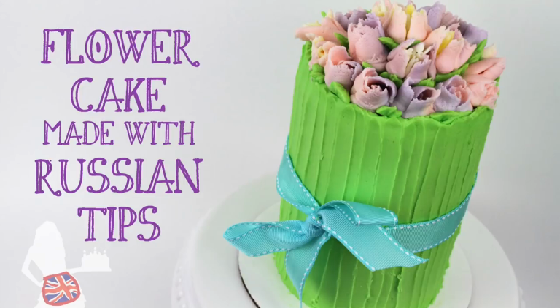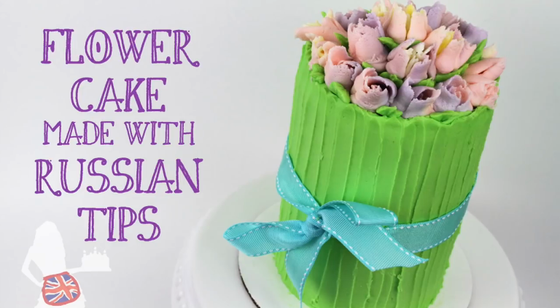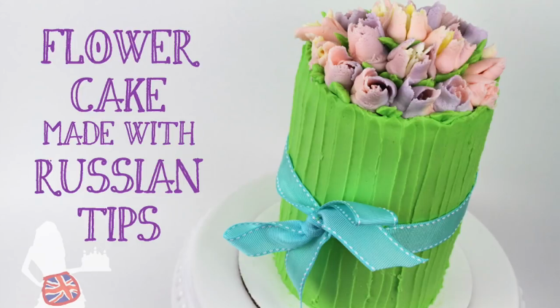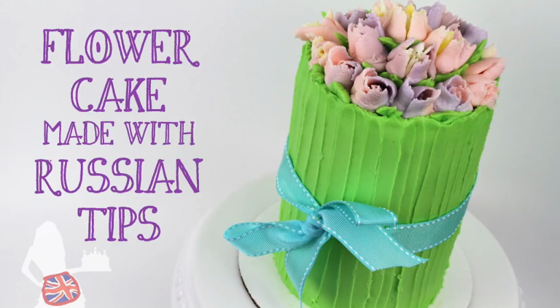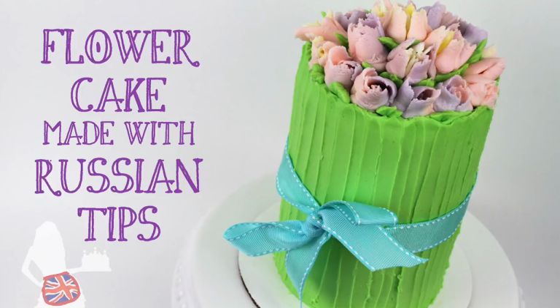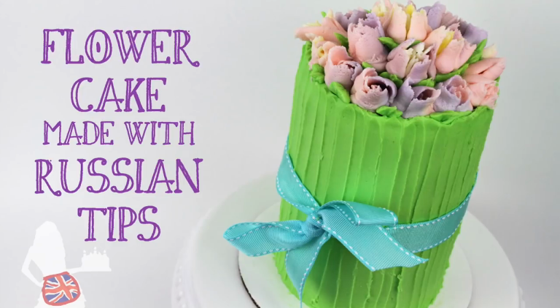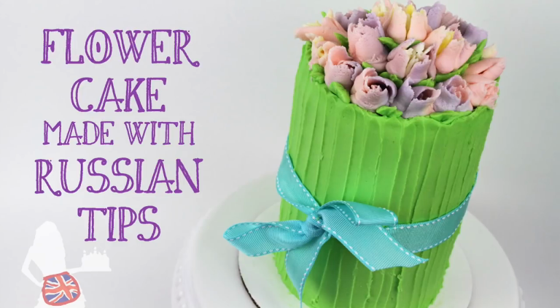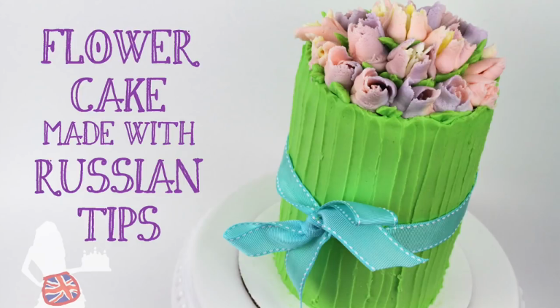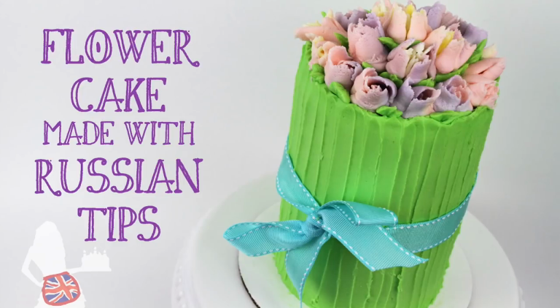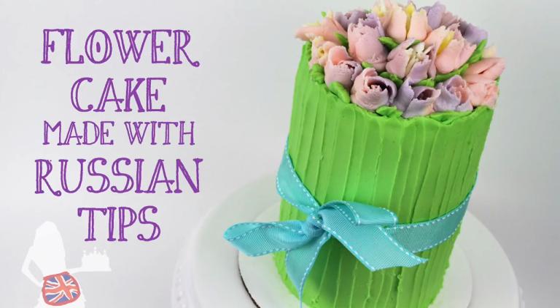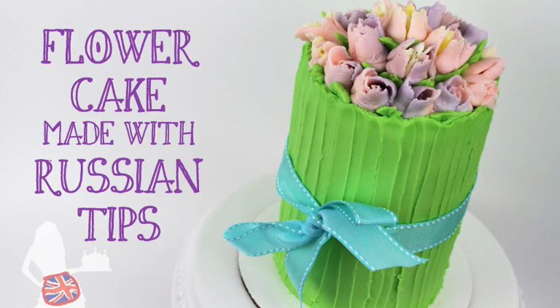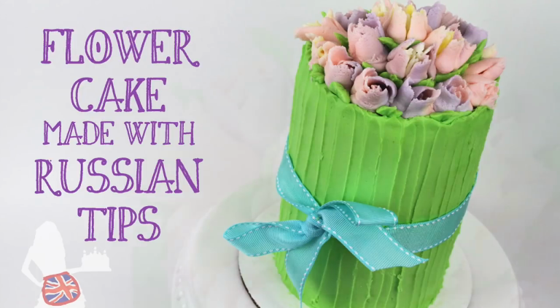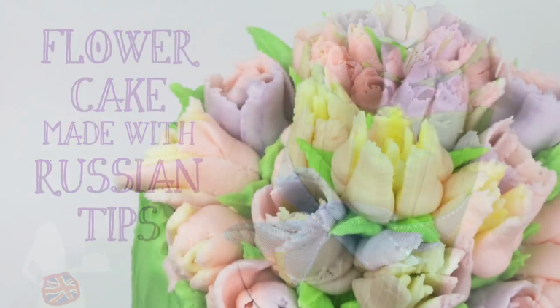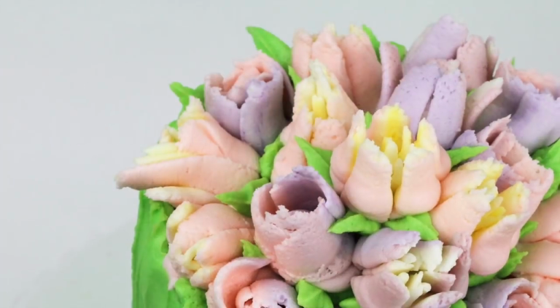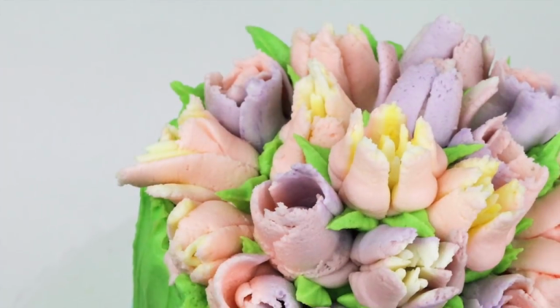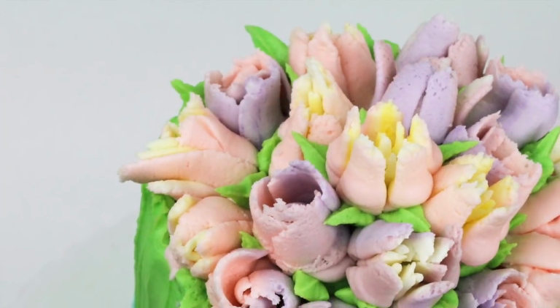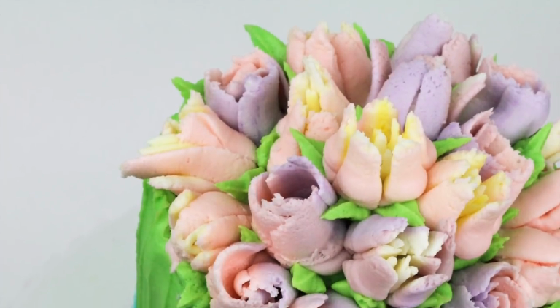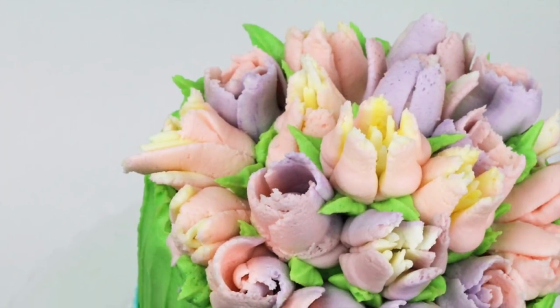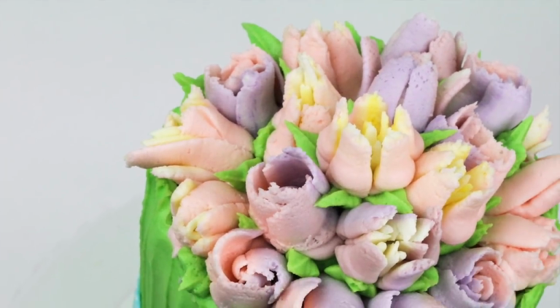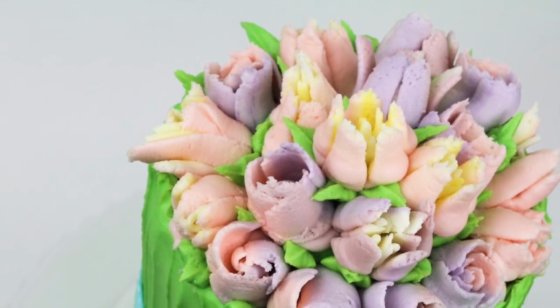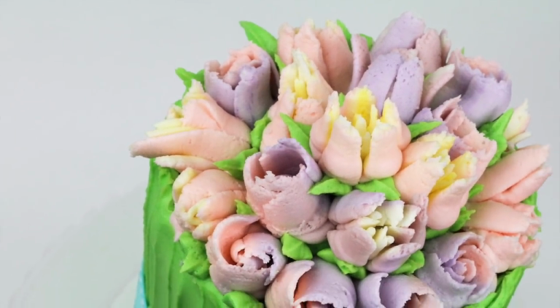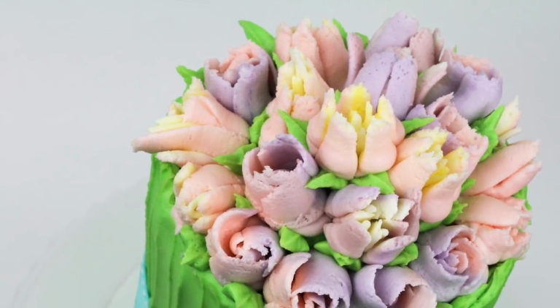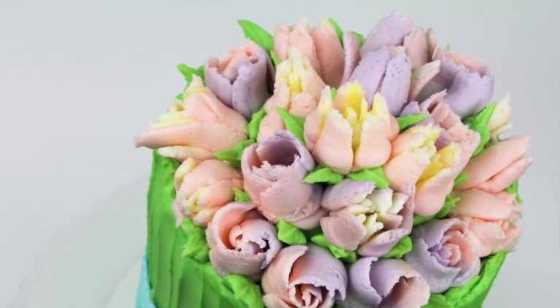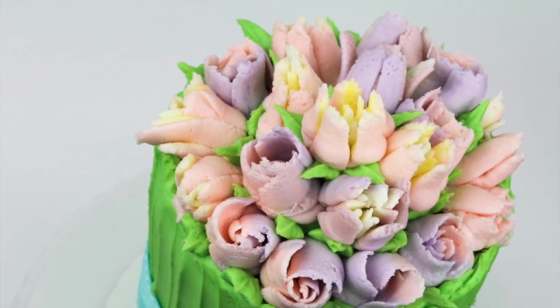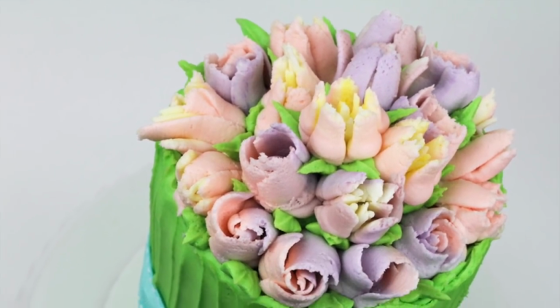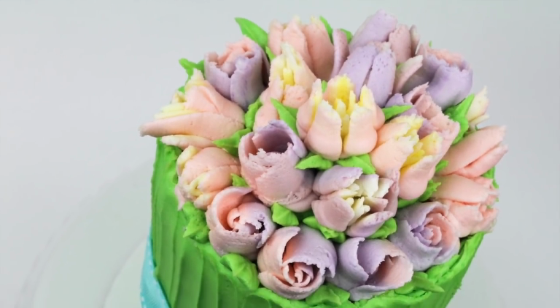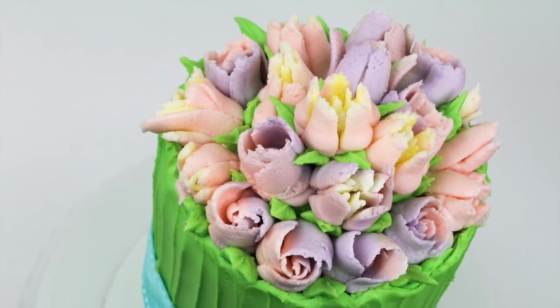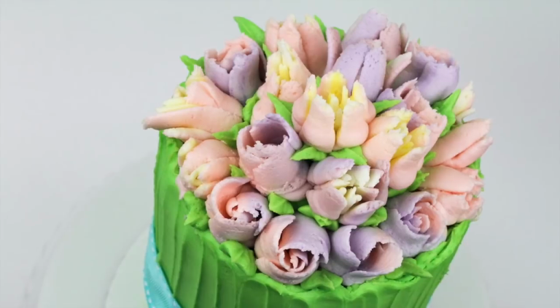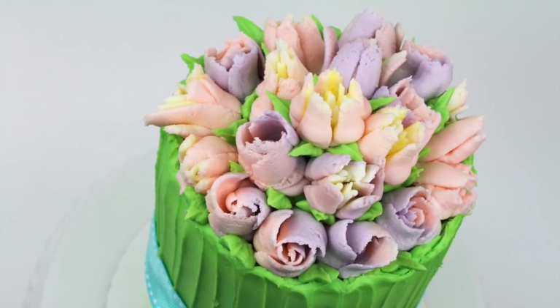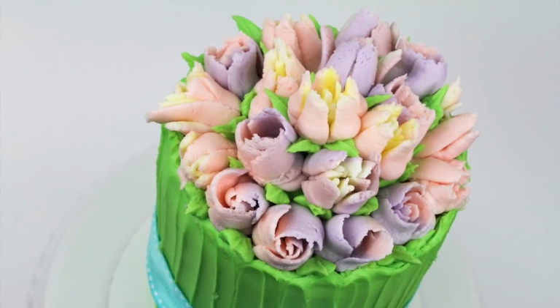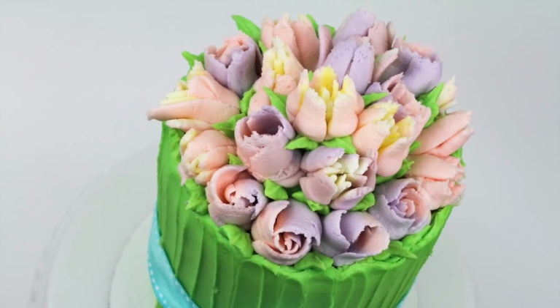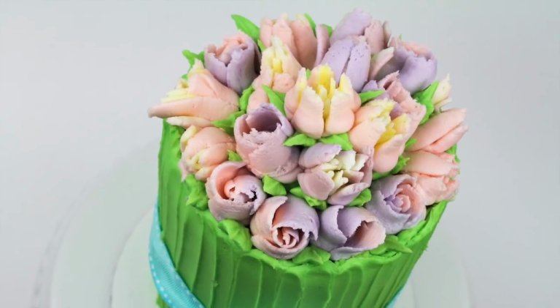Hi! I'm Emily of British Girl Bakes and I'm going to show you how to make this beautiful cake that looks like a bunch of flowers.